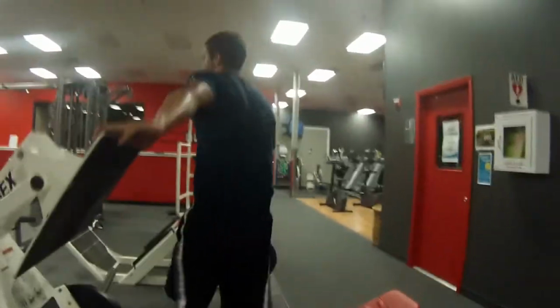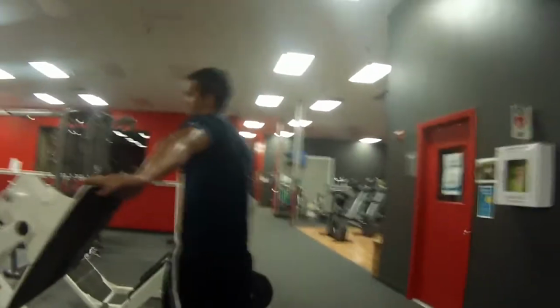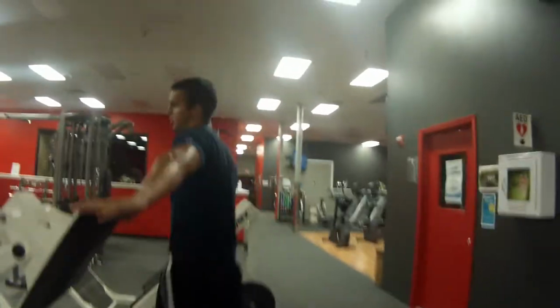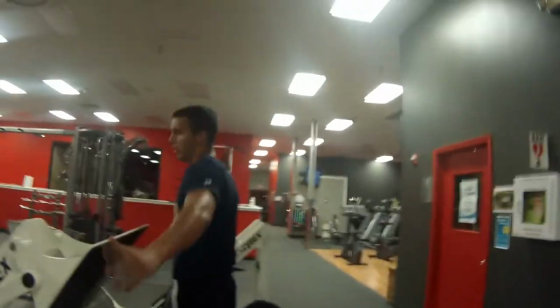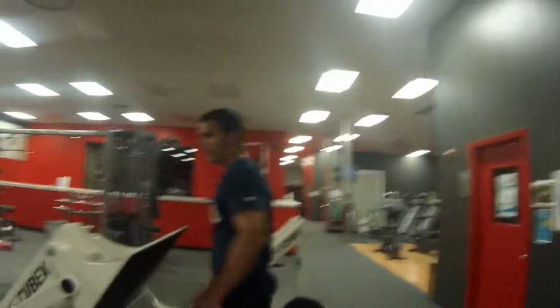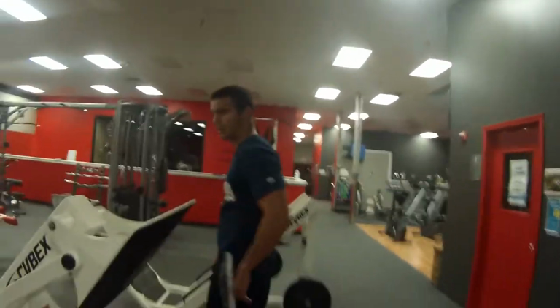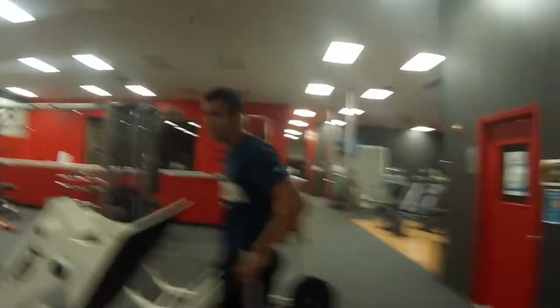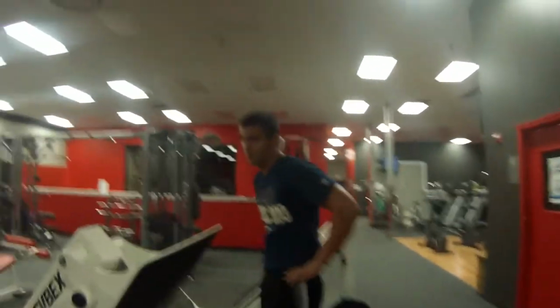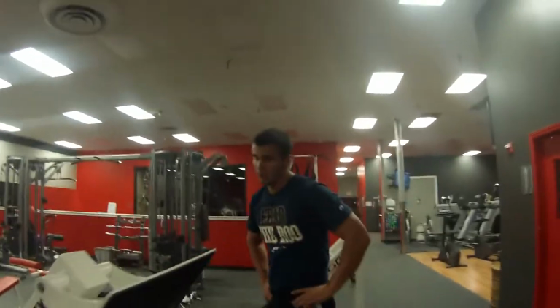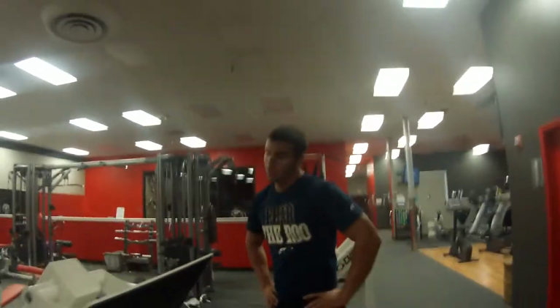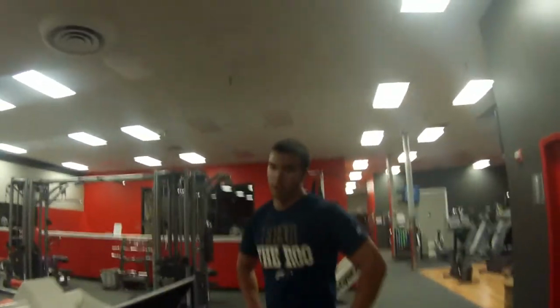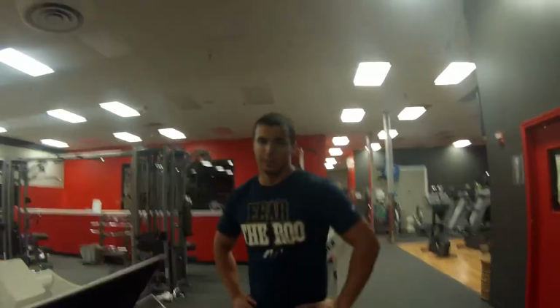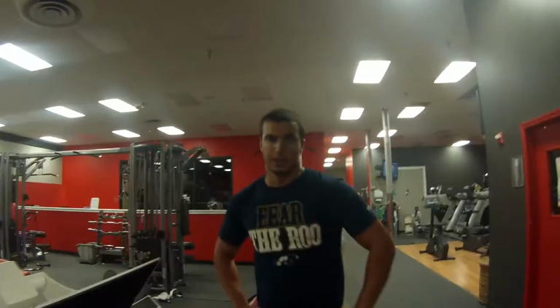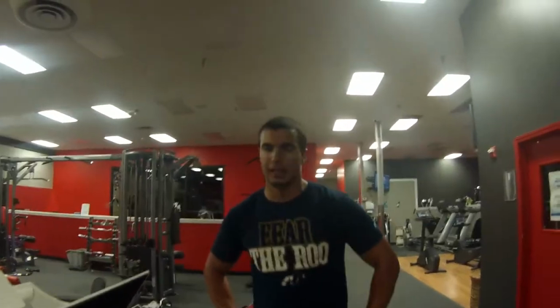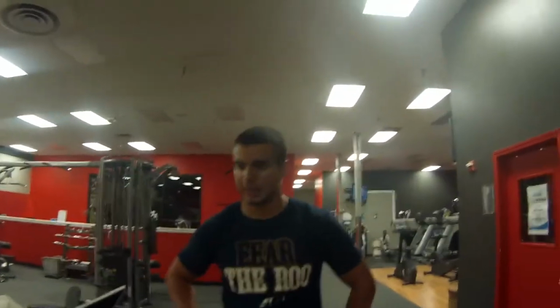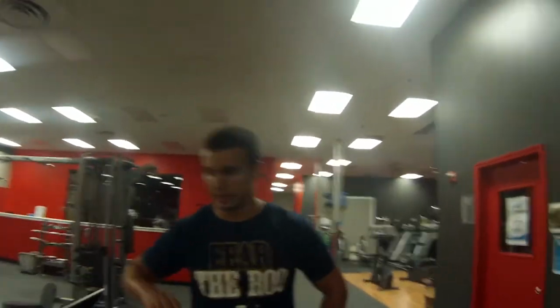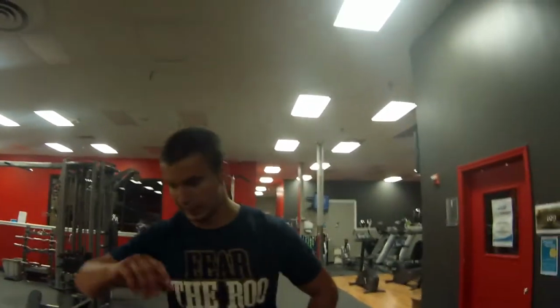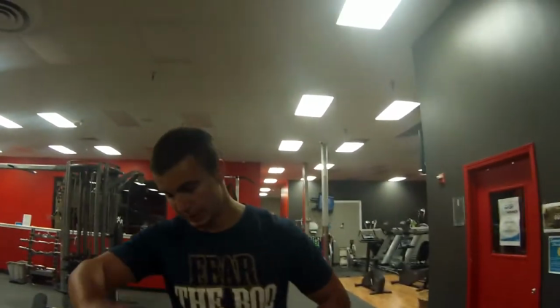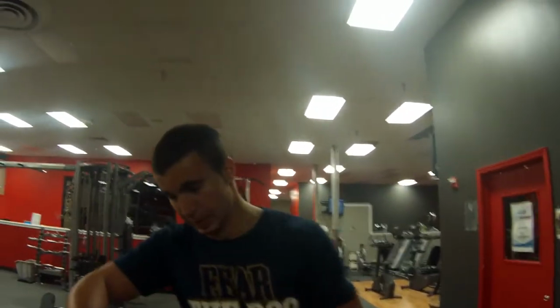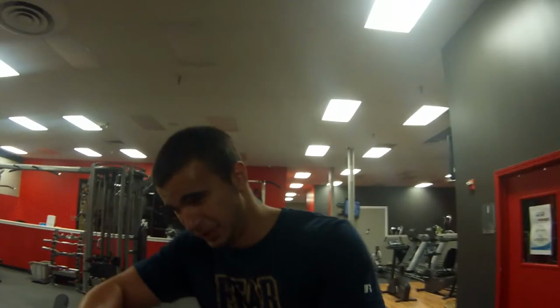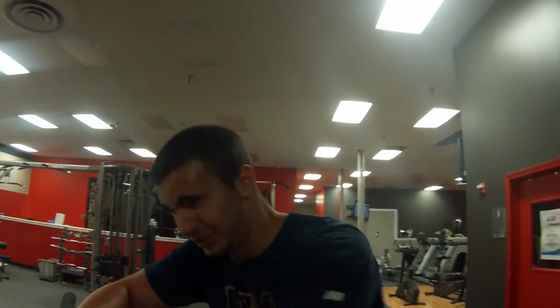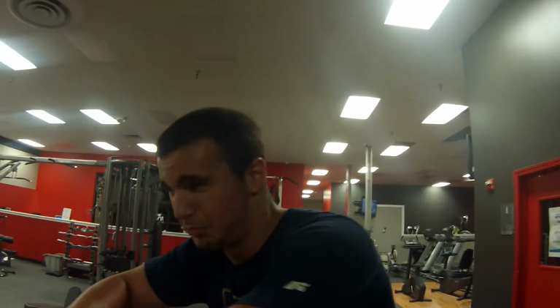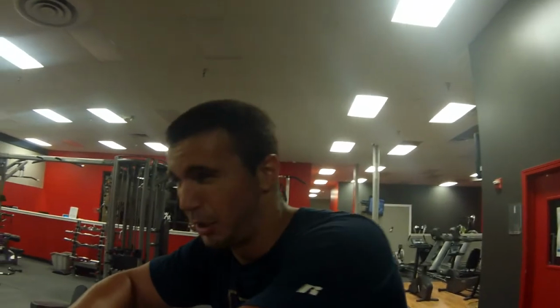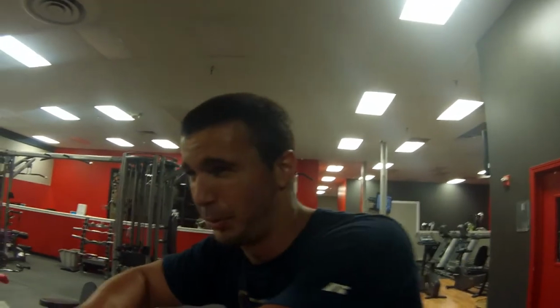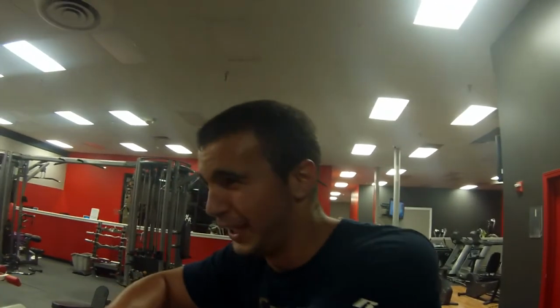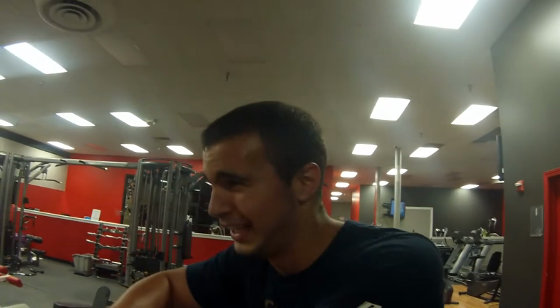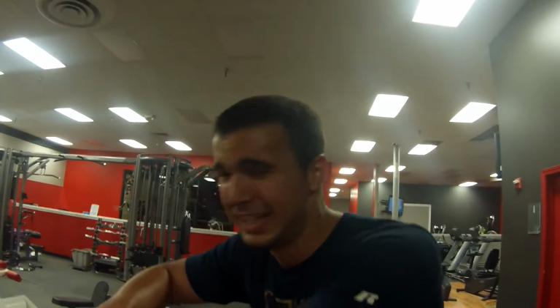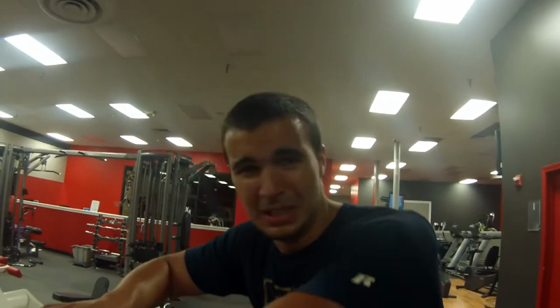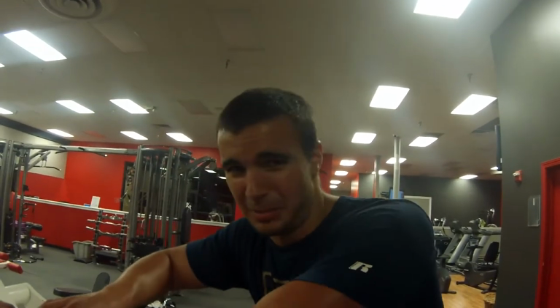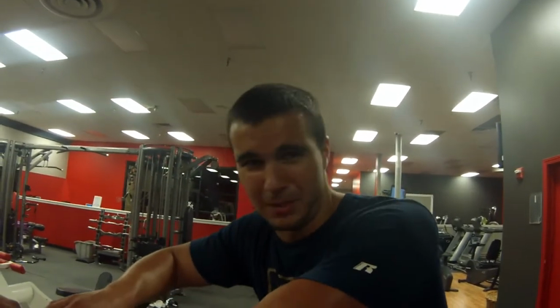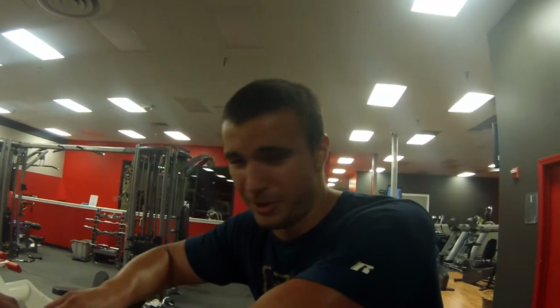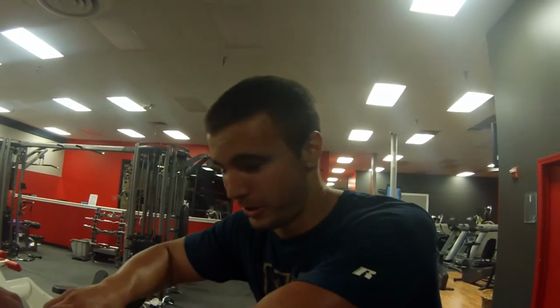What do you think? He's sweating. Man, I got a really good pump, but I'm dying for a drink.